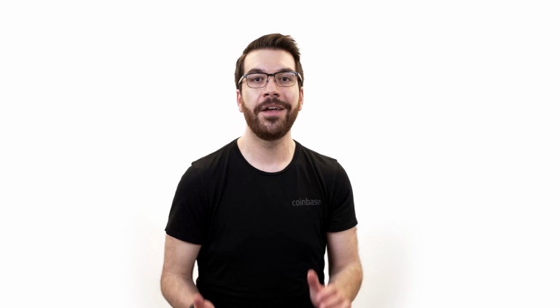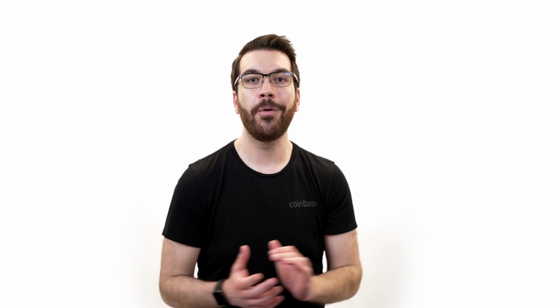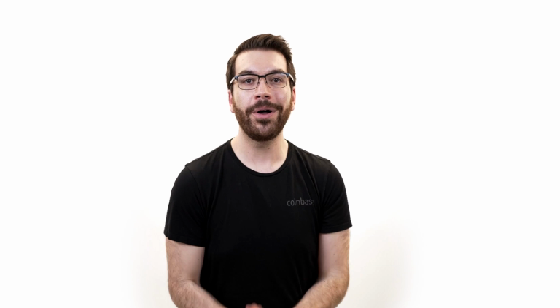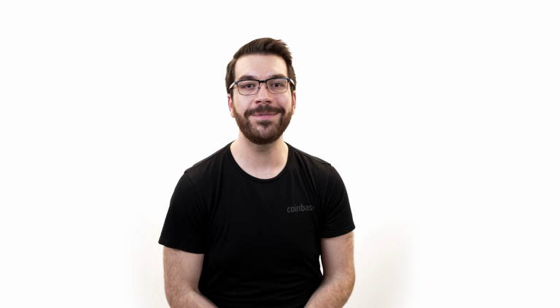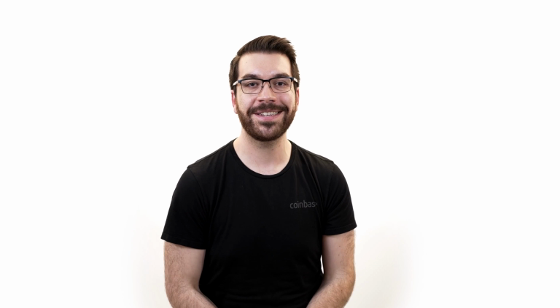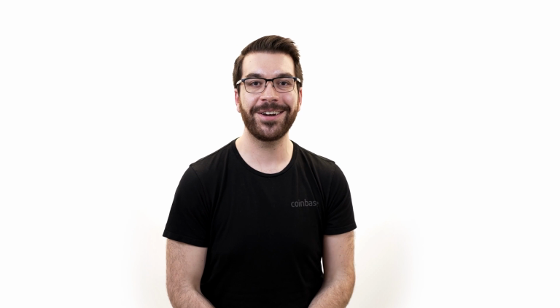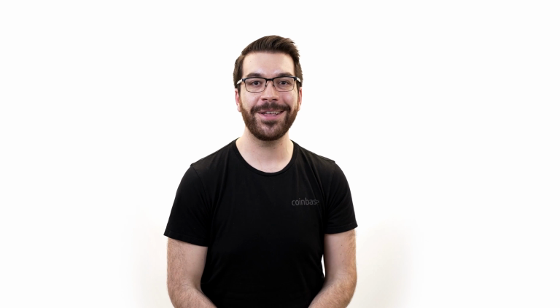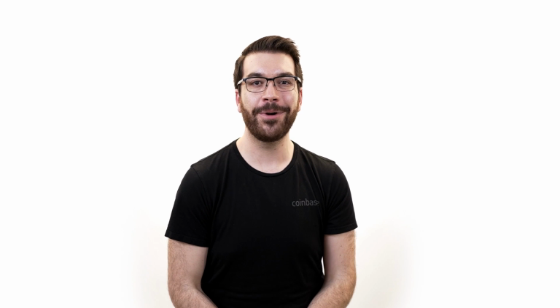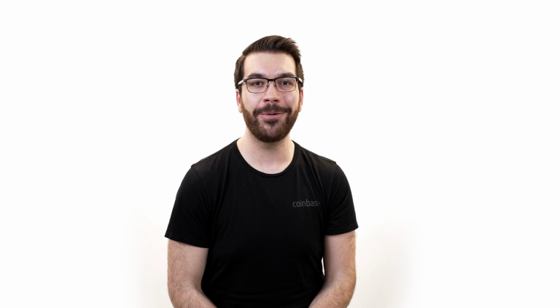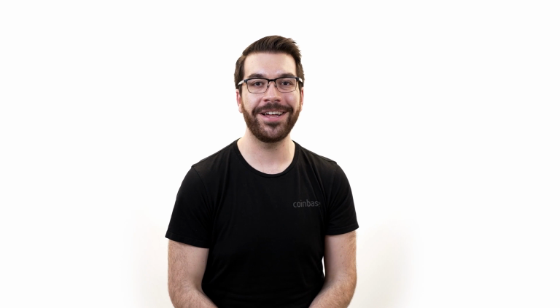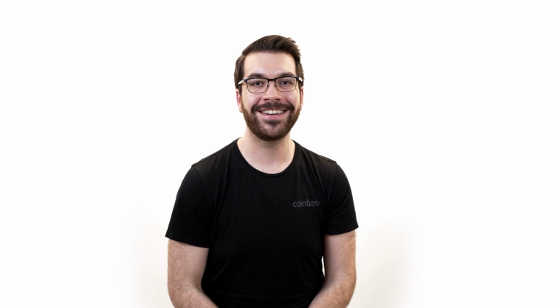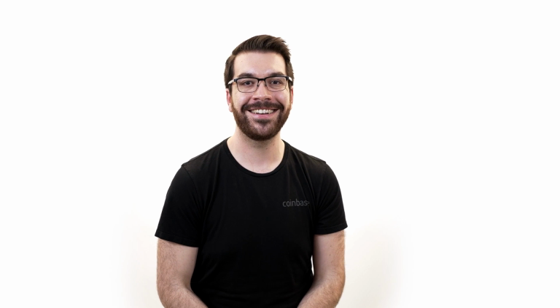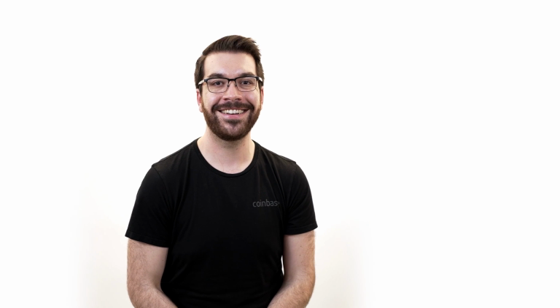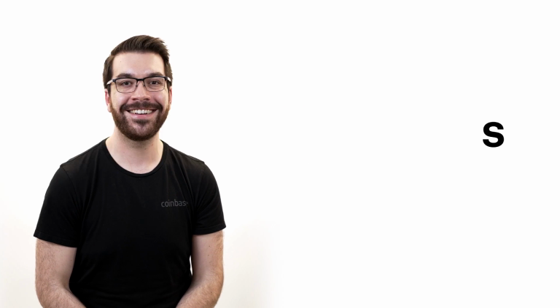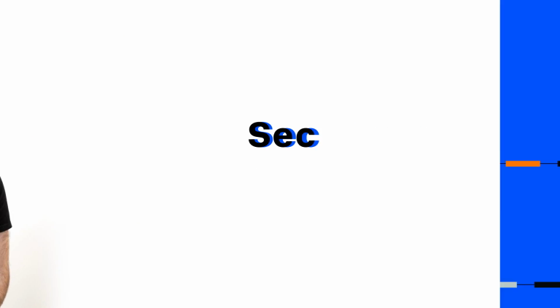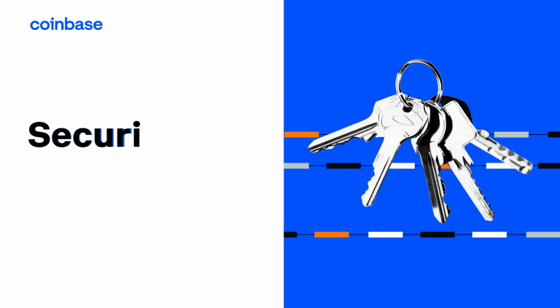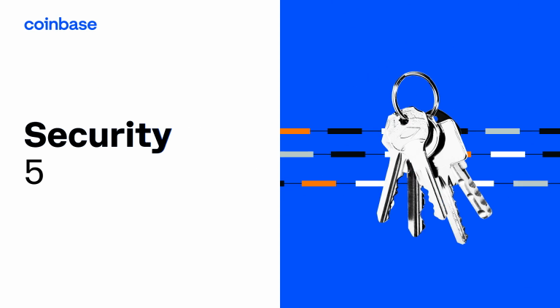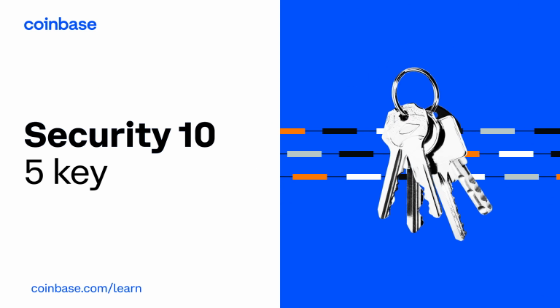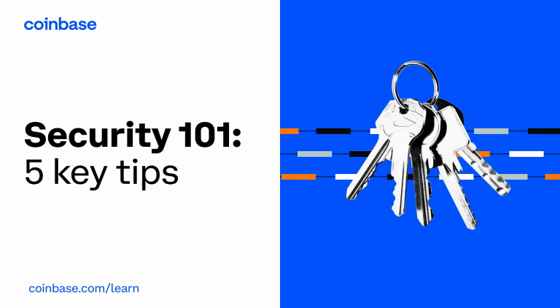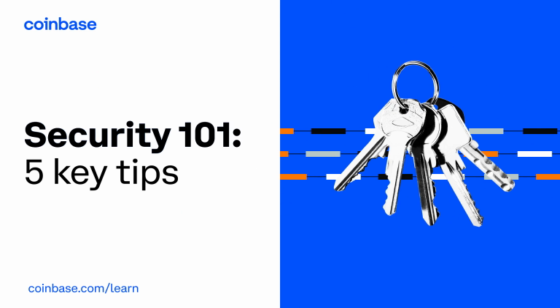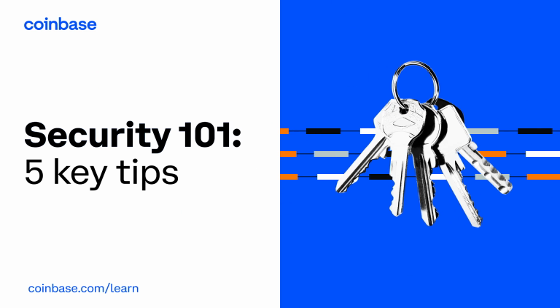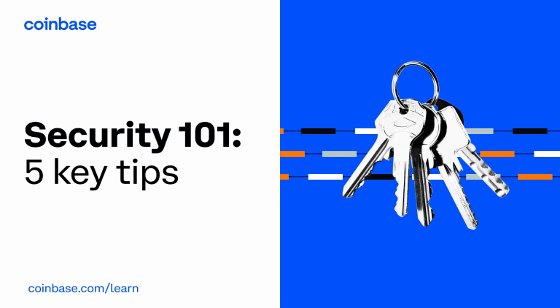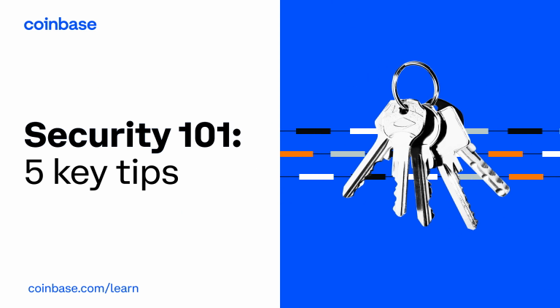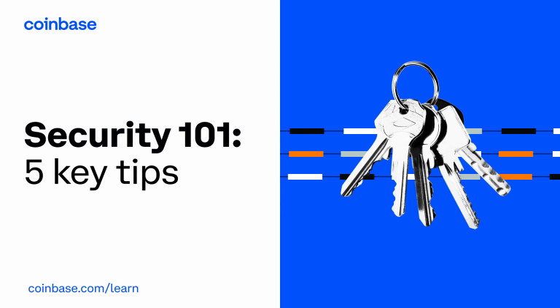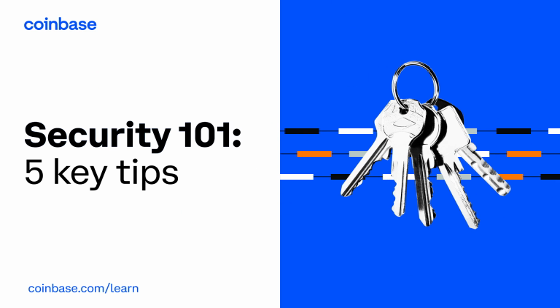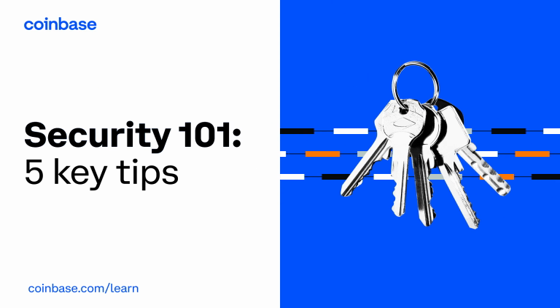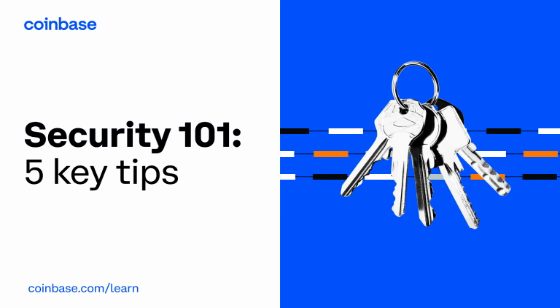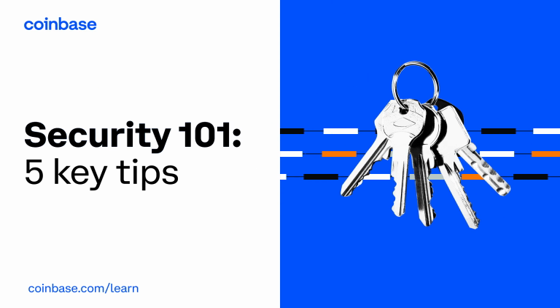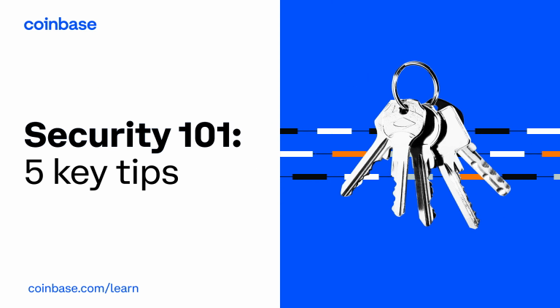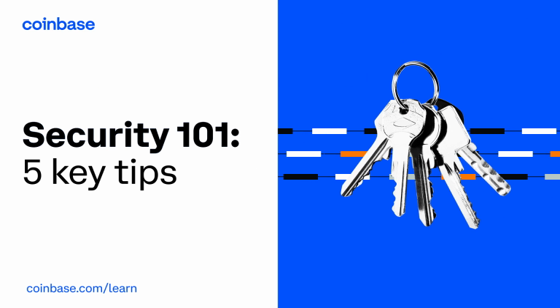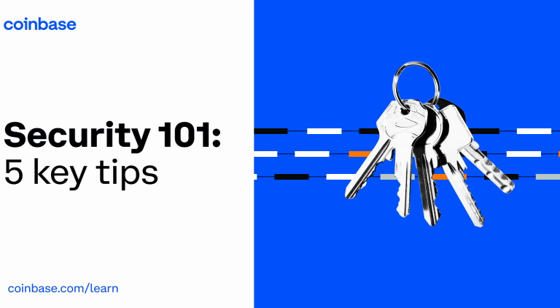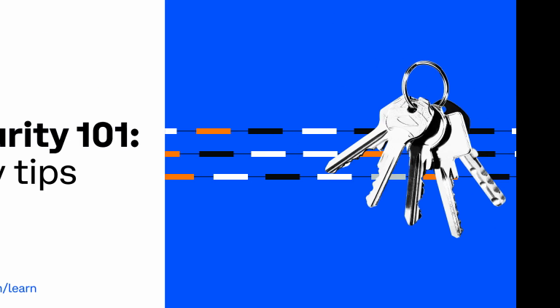Welcome to Security 101: five key tips to keep your account secure for a beginner.